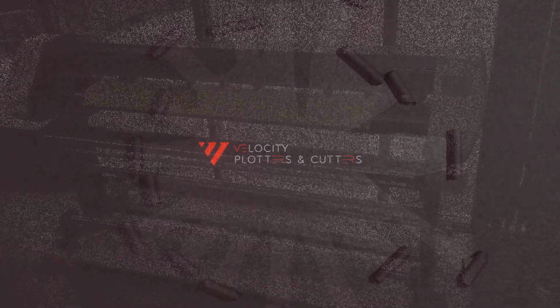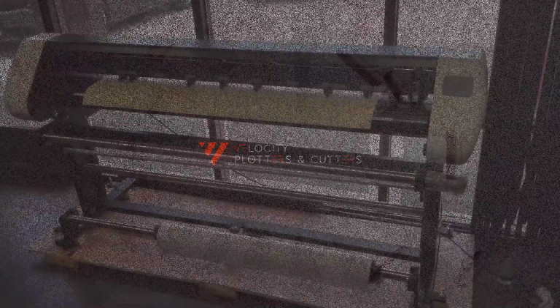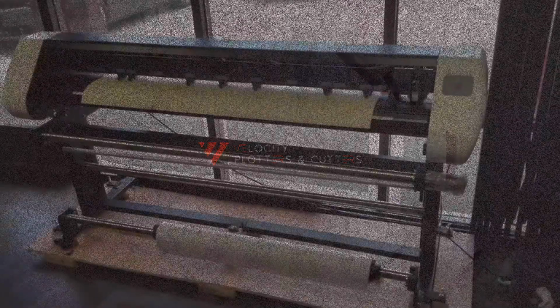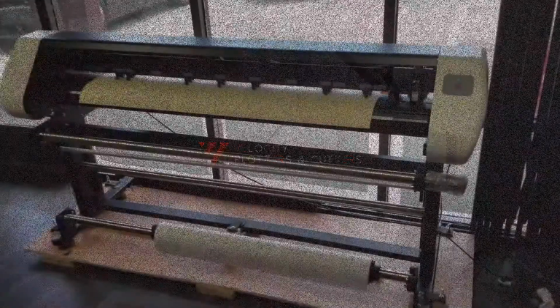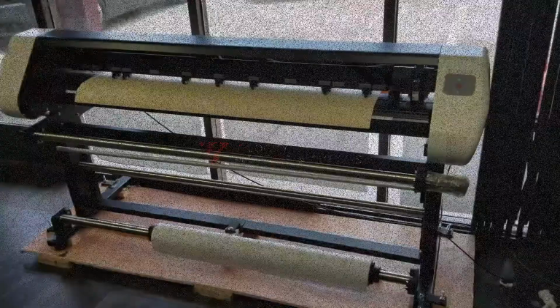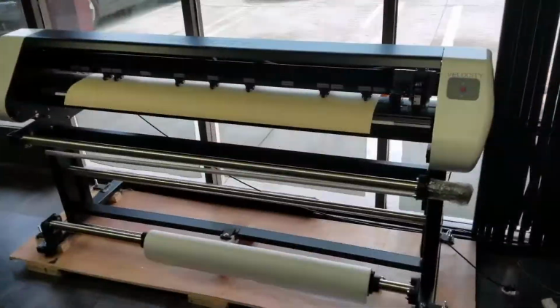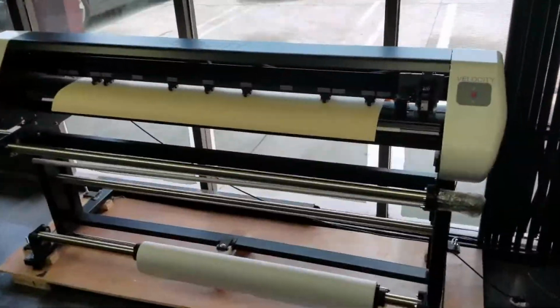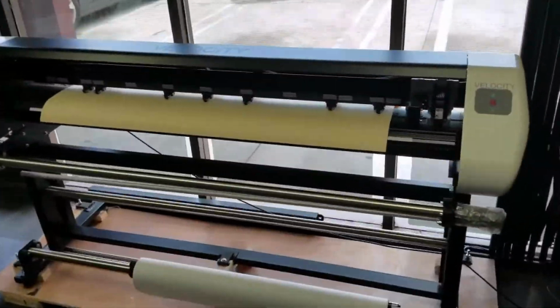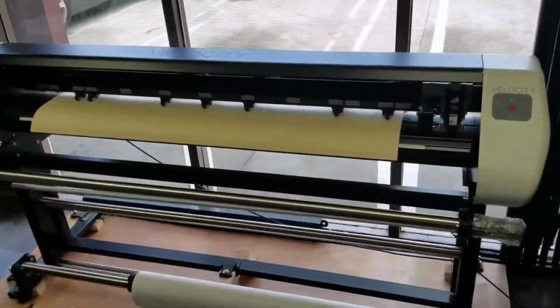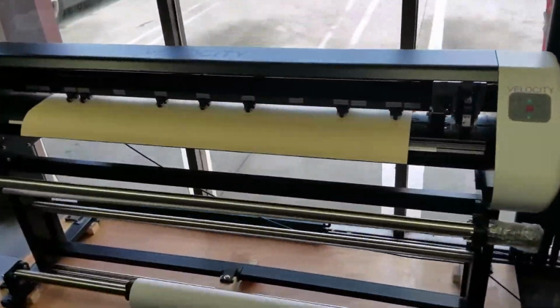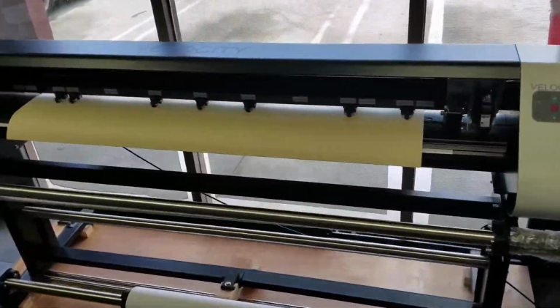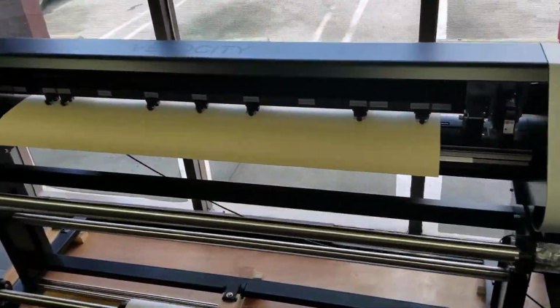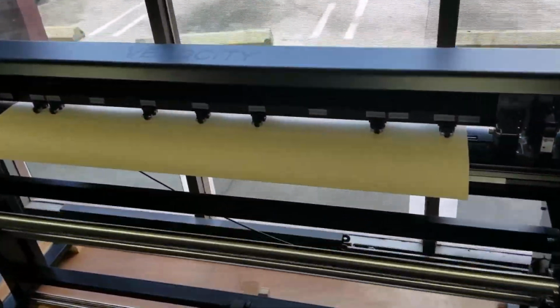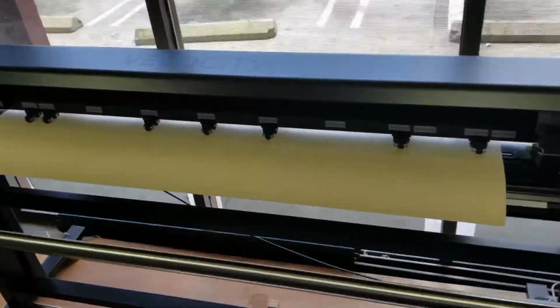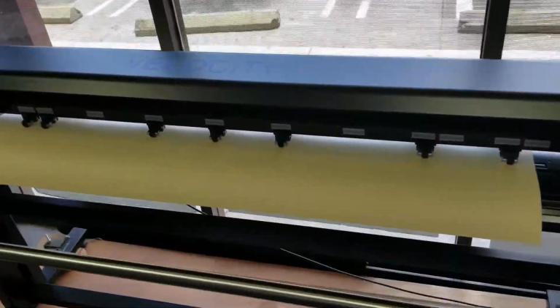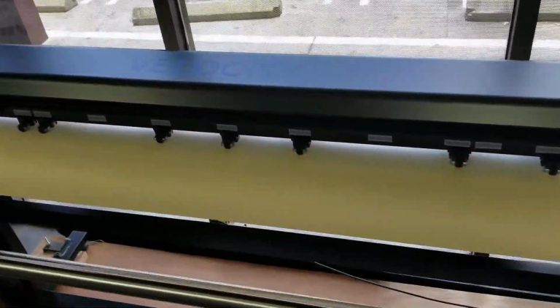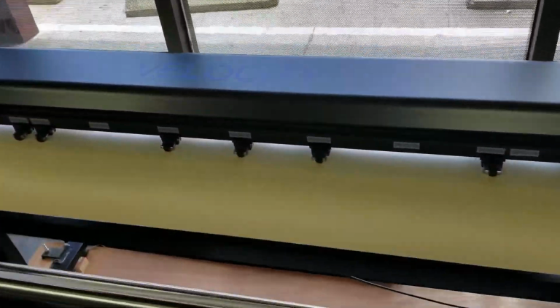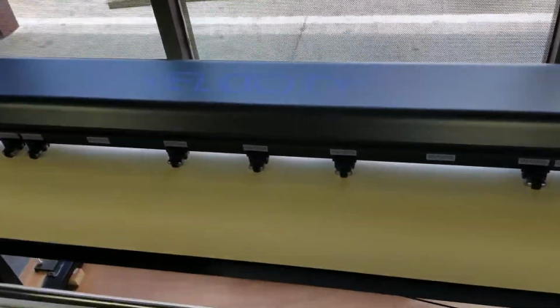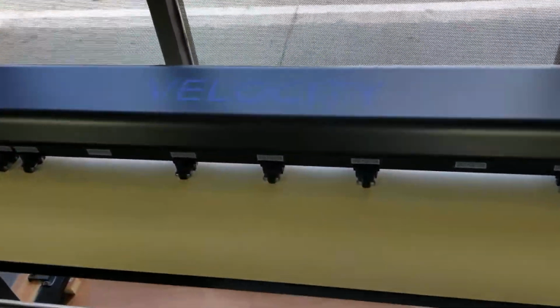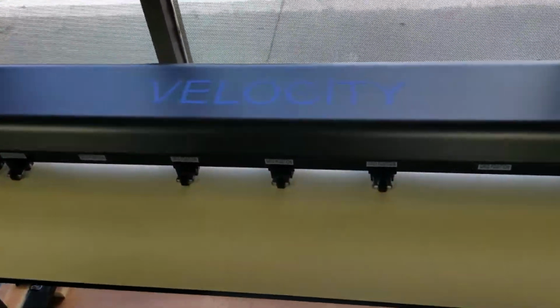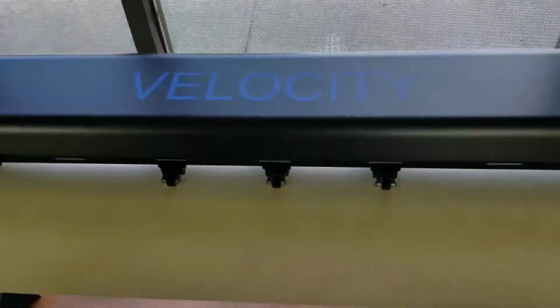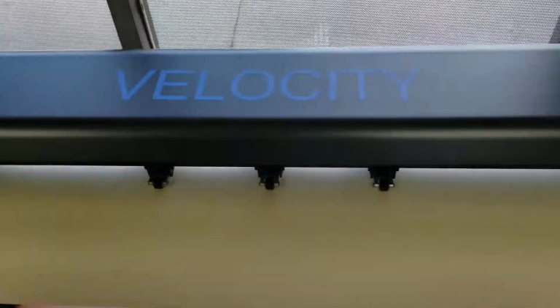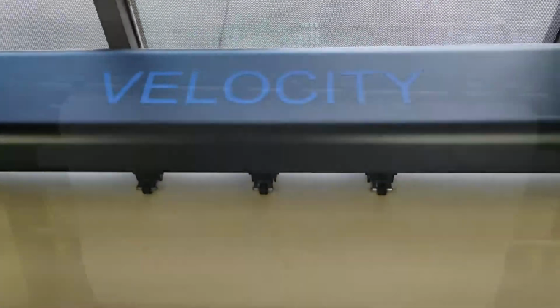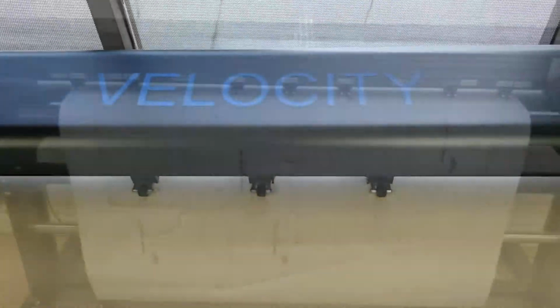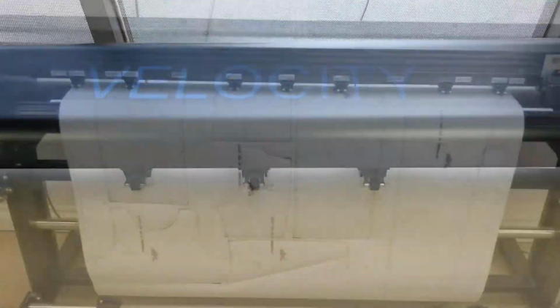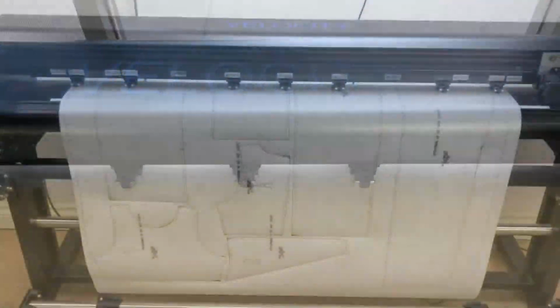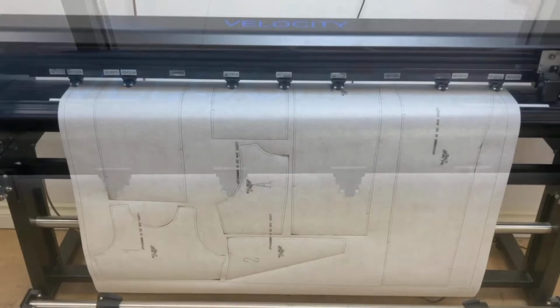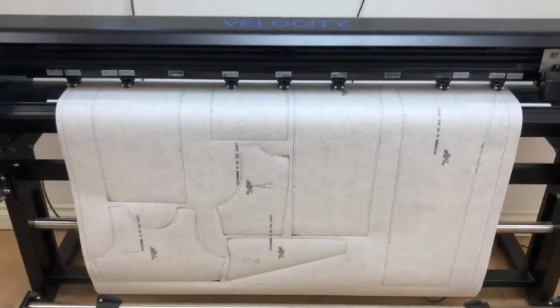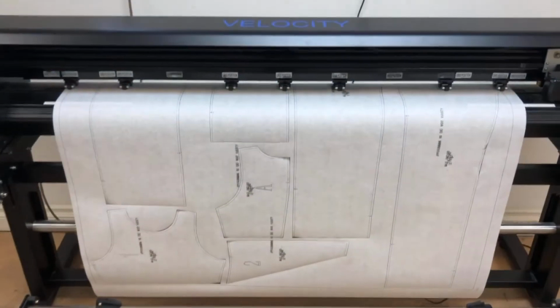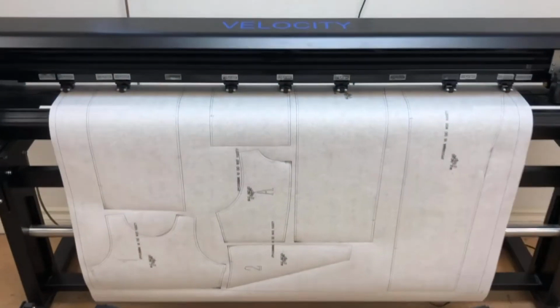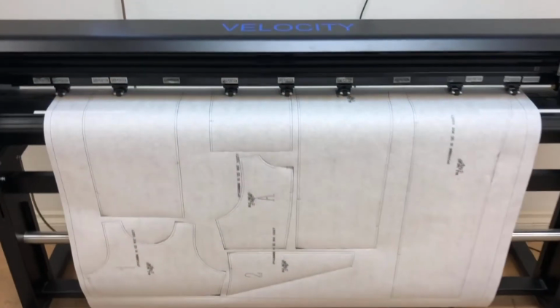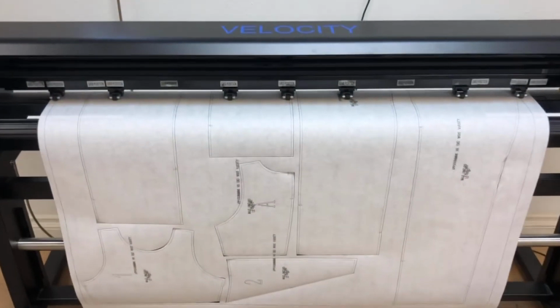This is a new, innovative concept of an inkjet slash cutting plotter.